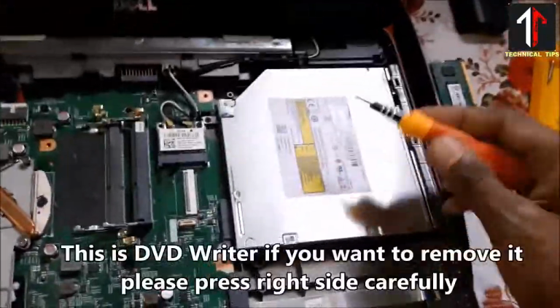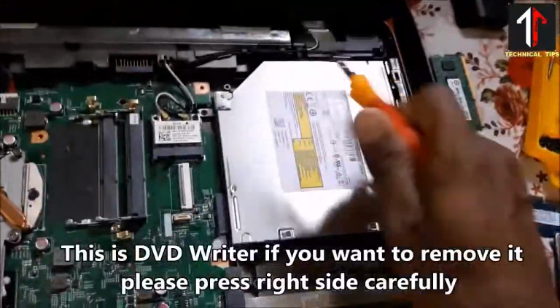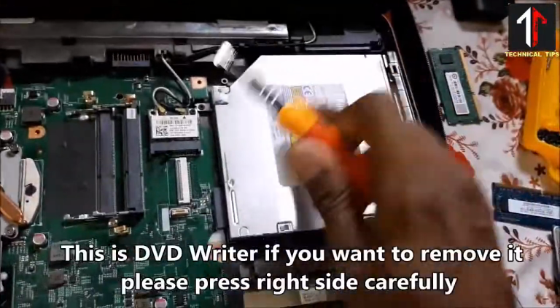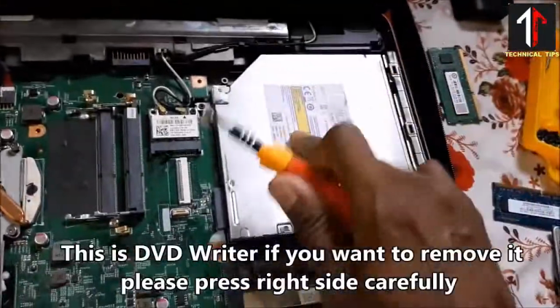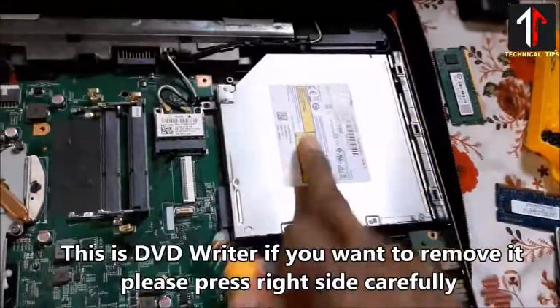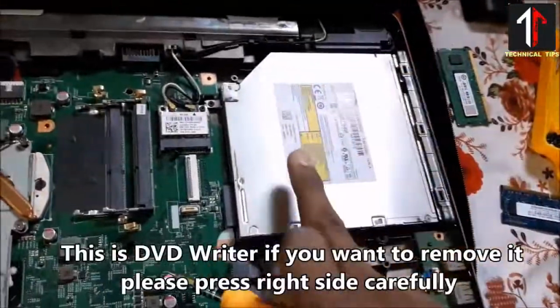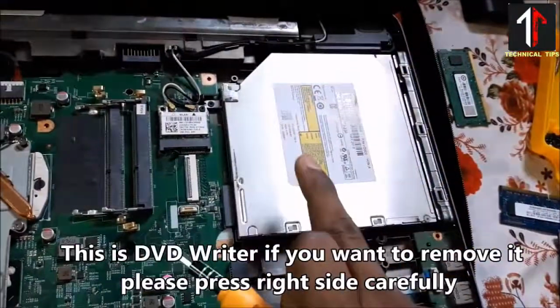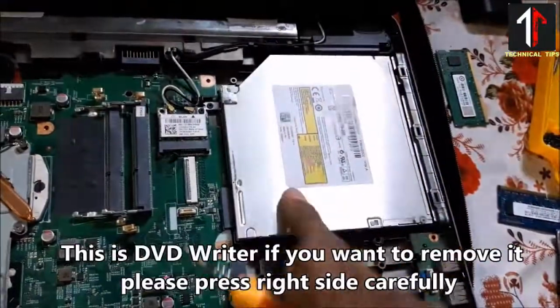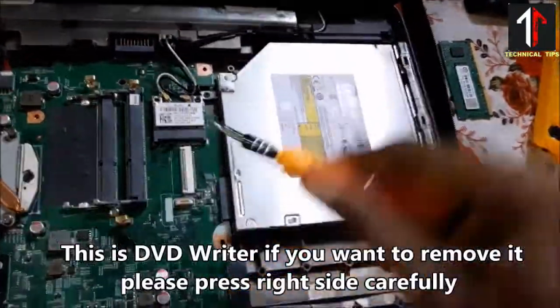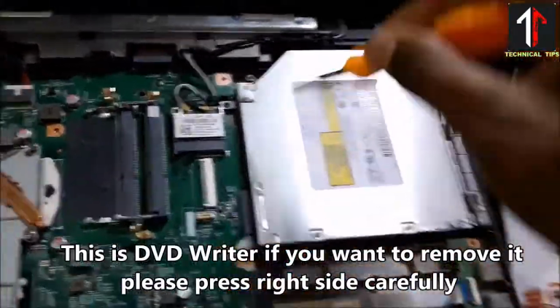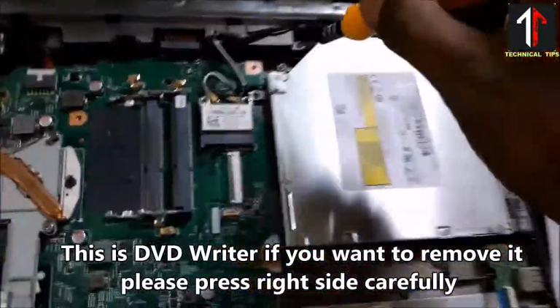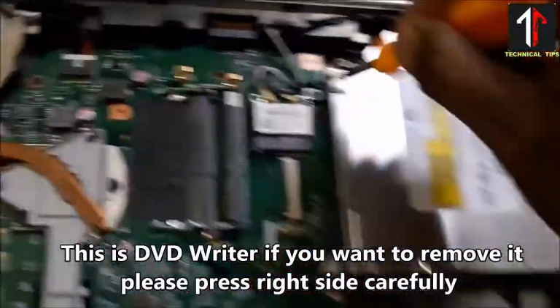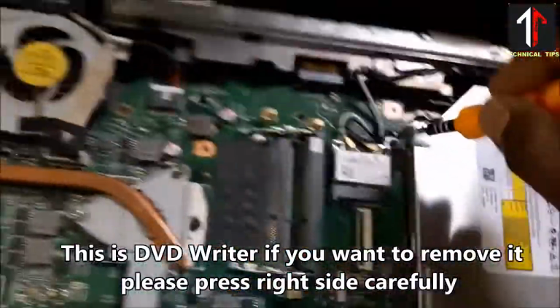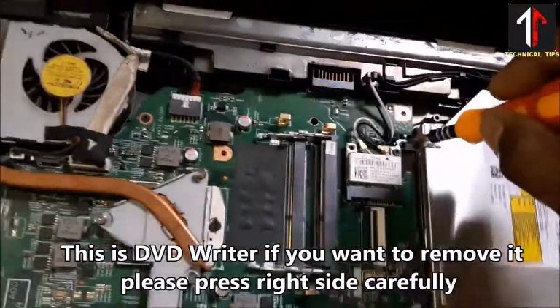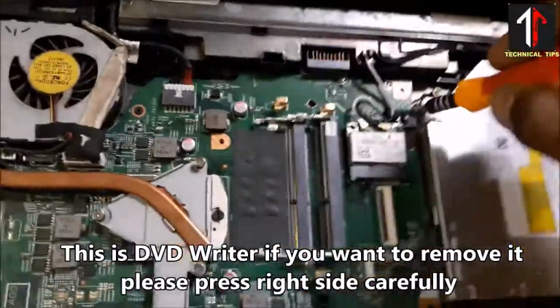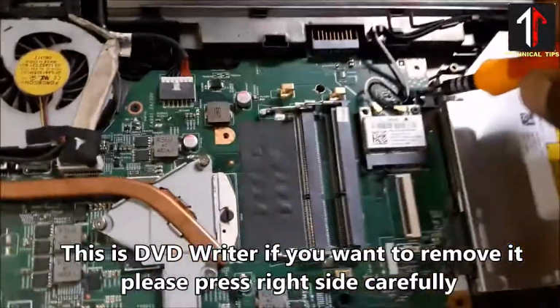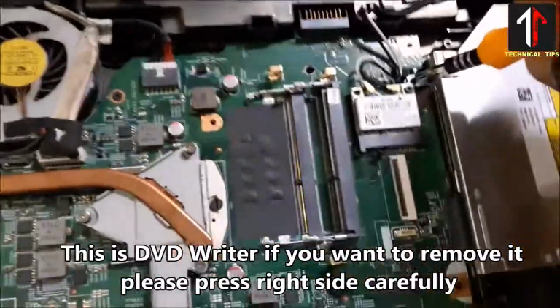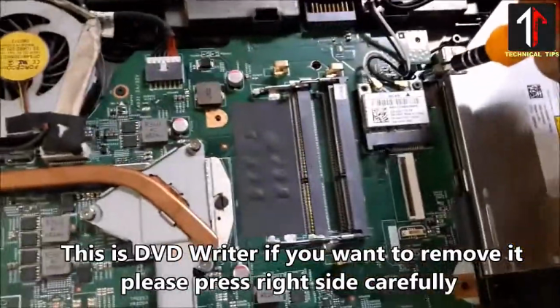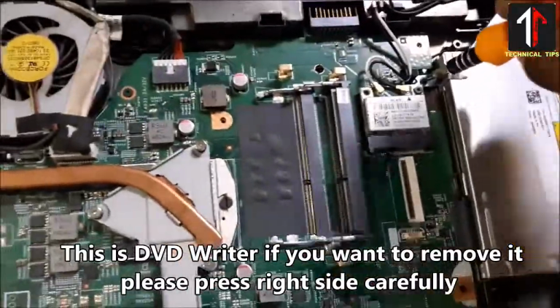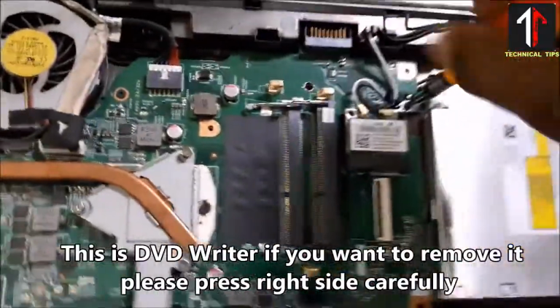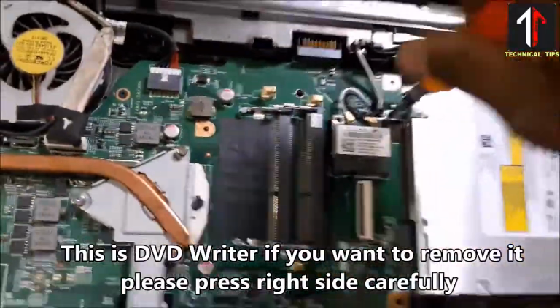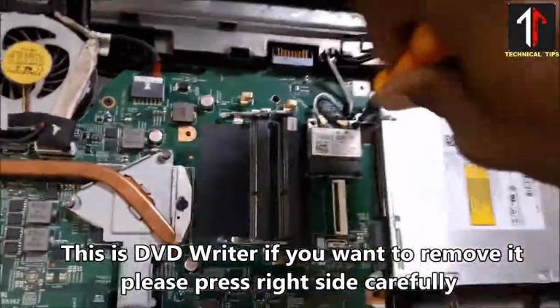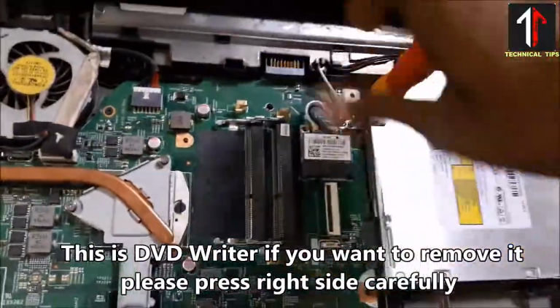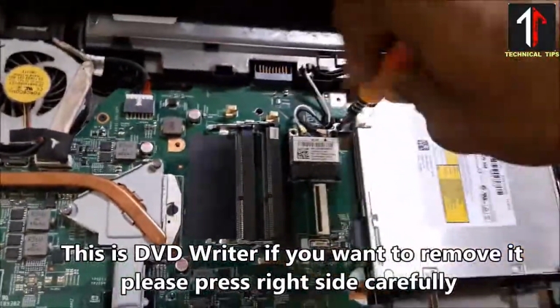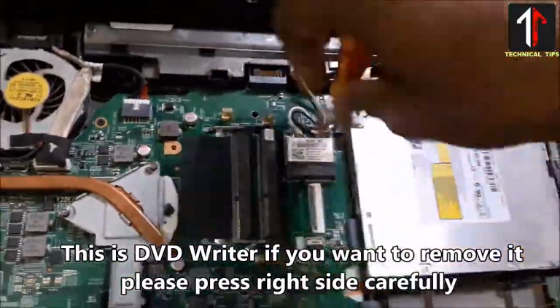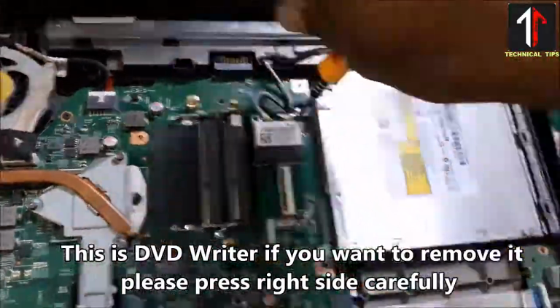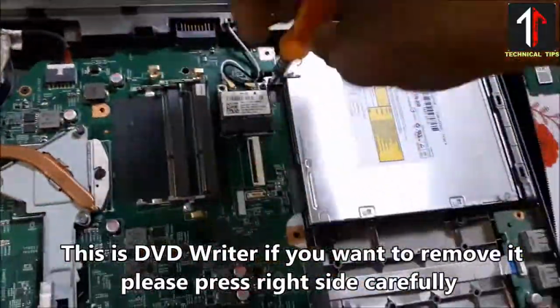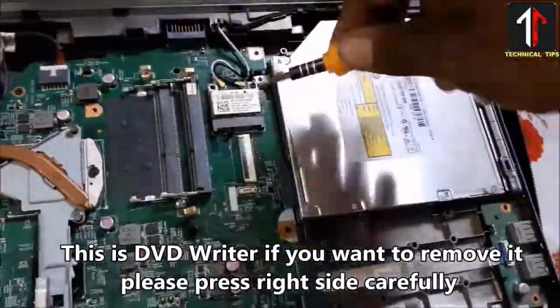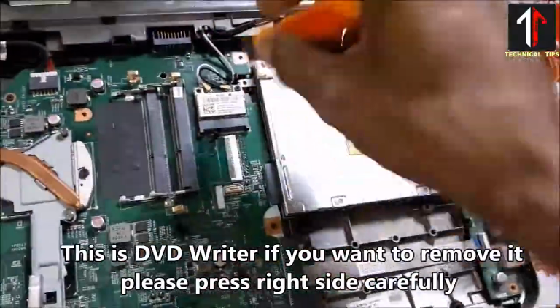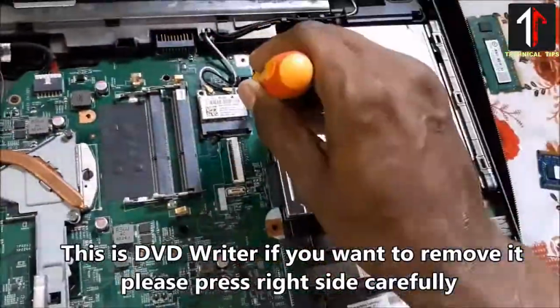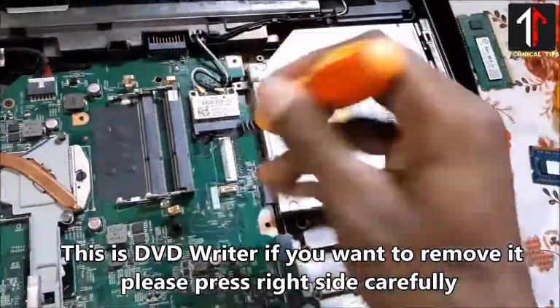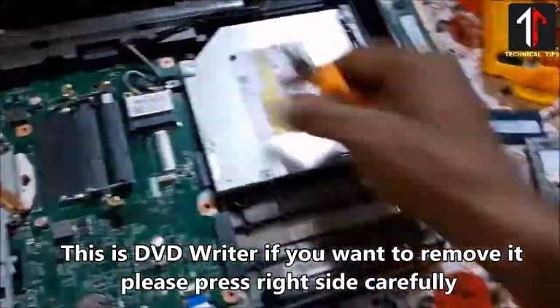This is the DVD writer. If you want to remove it, please remove this screw carefully.